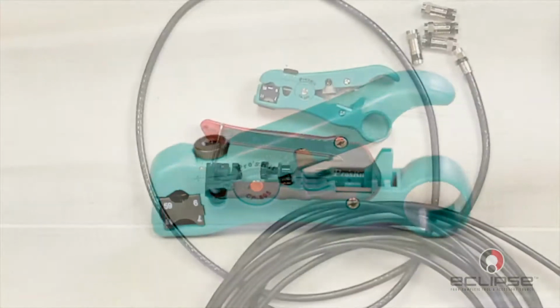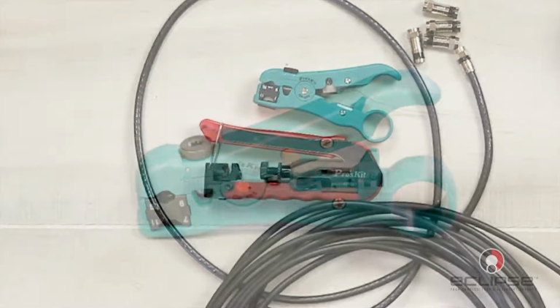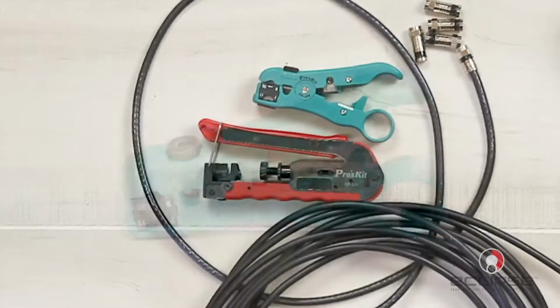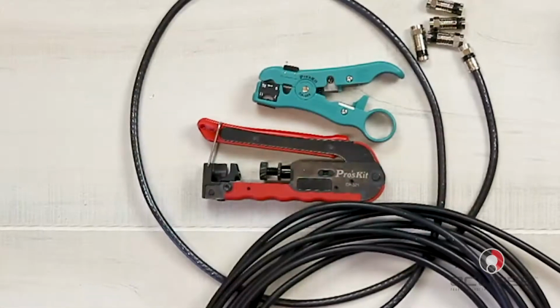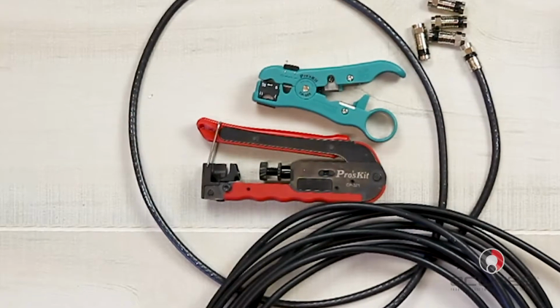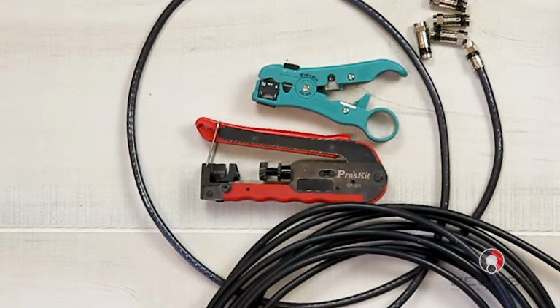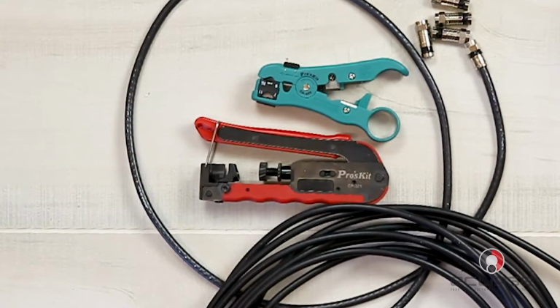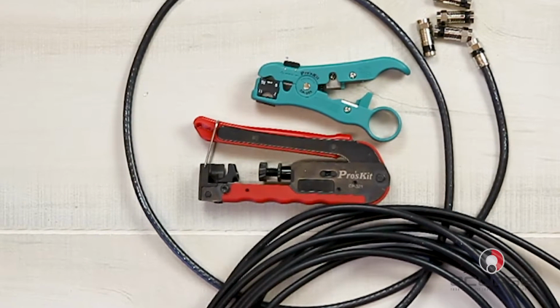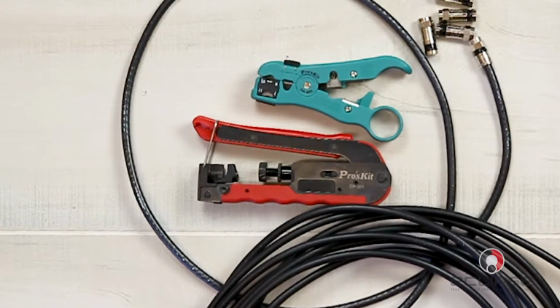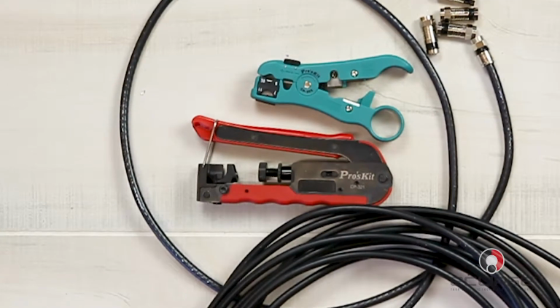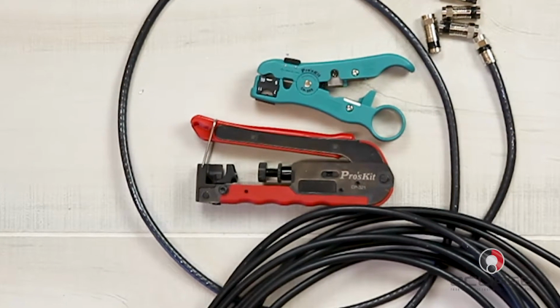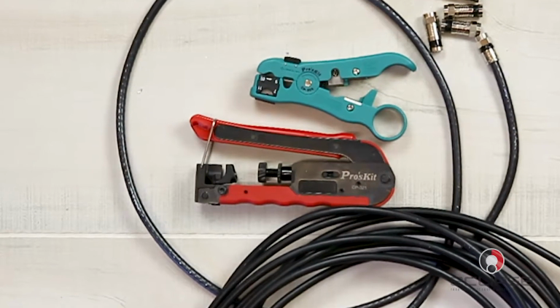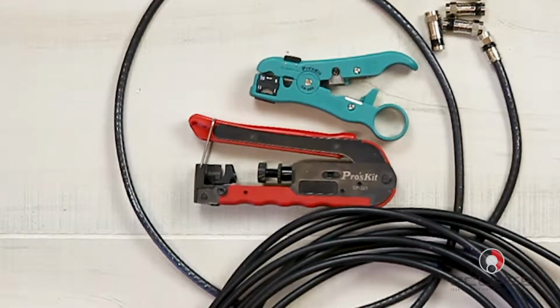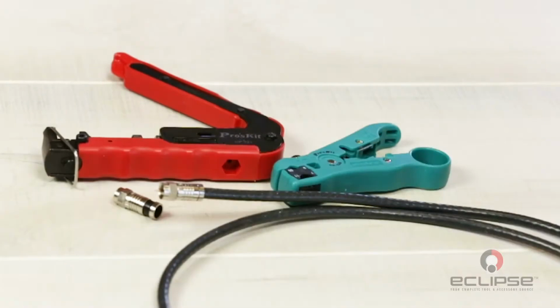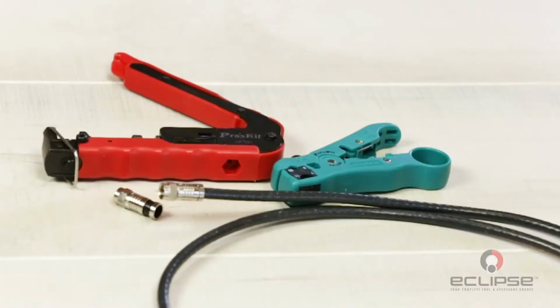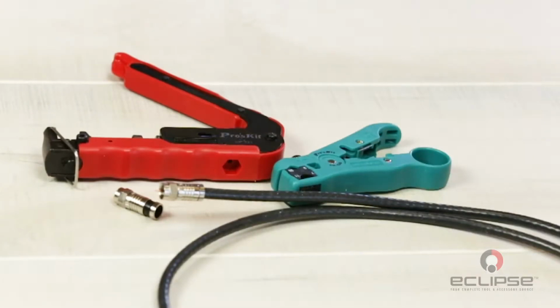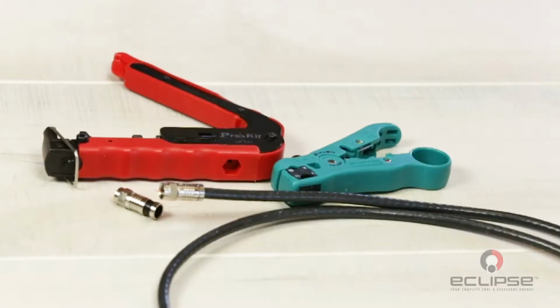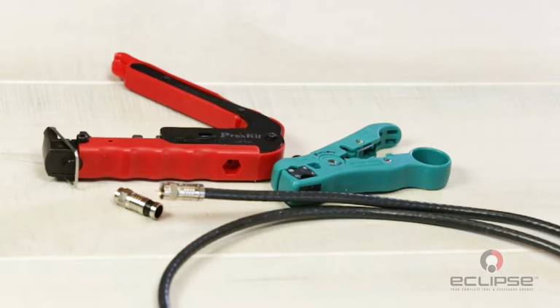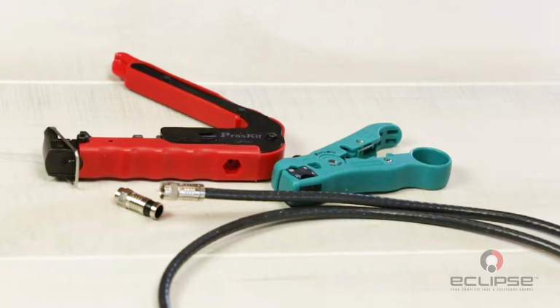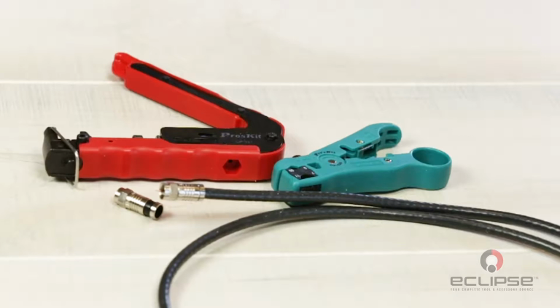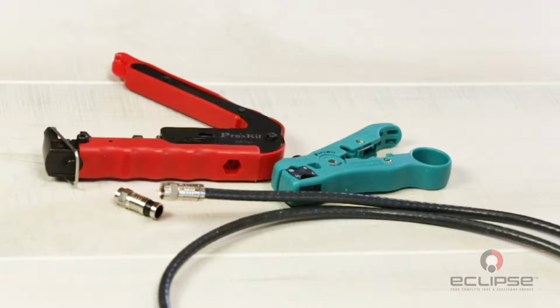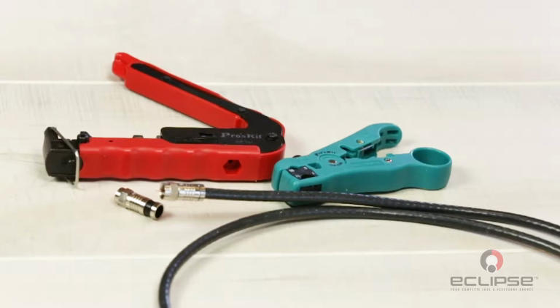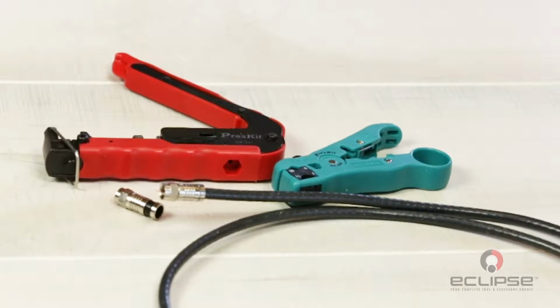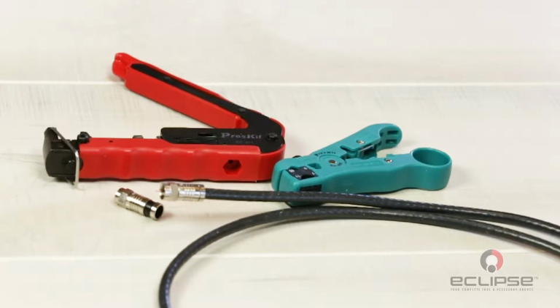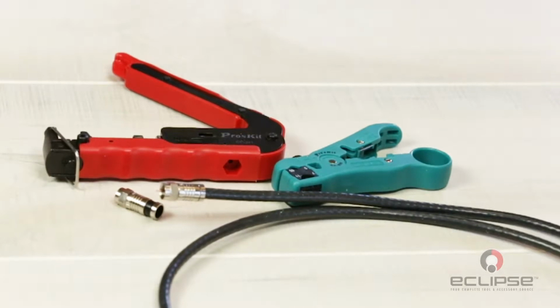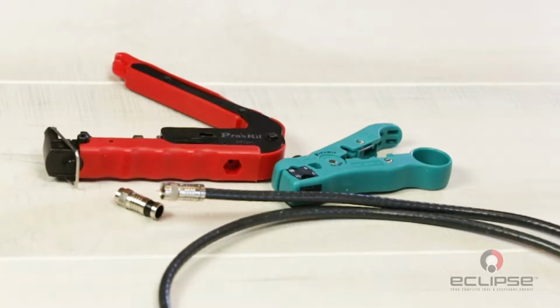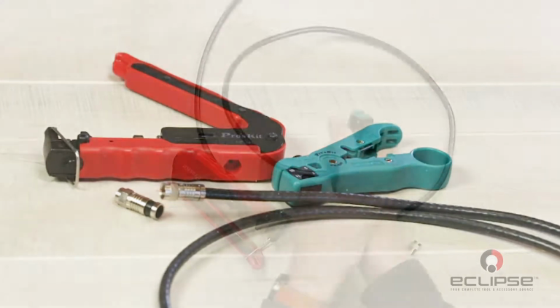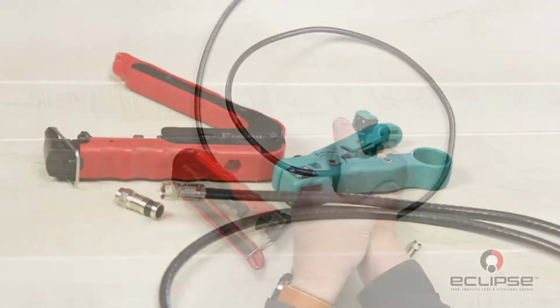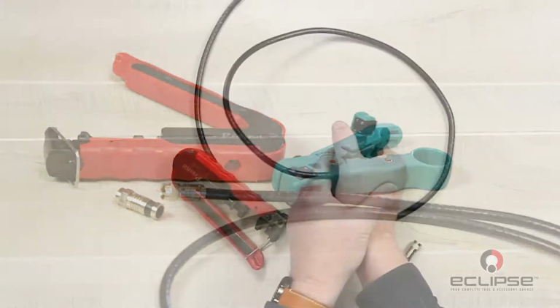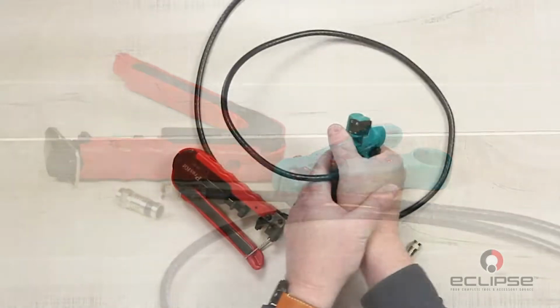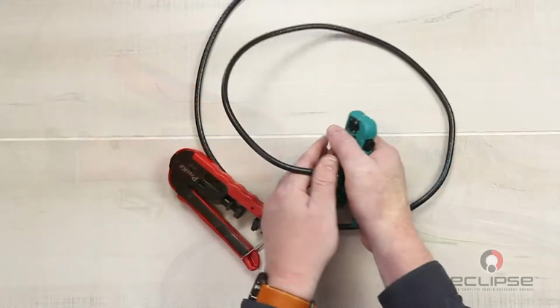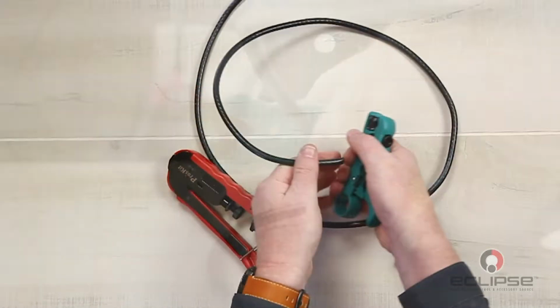First you'll need to pull out enough cable to run the length required for your project. Make sure the ends are cut flush.